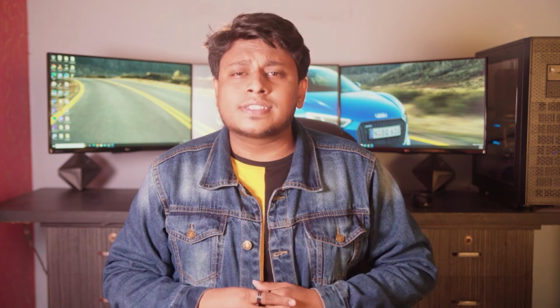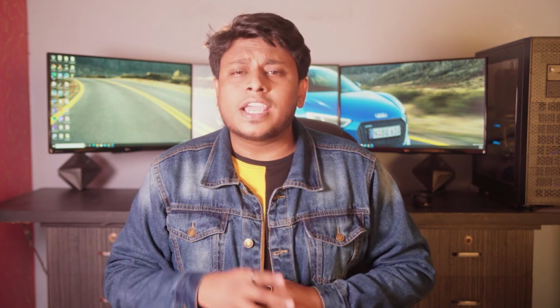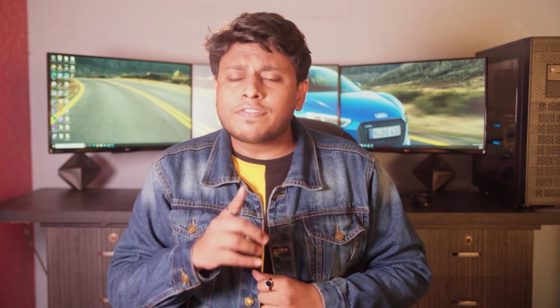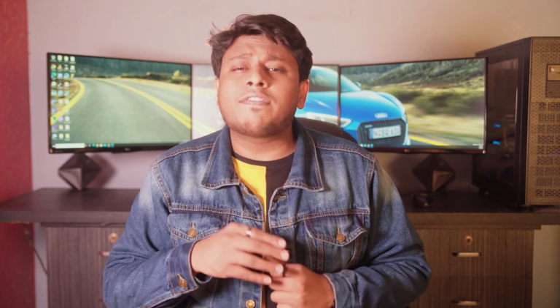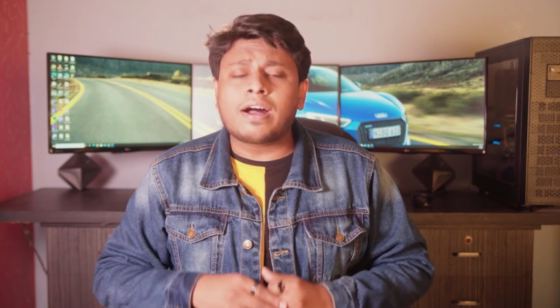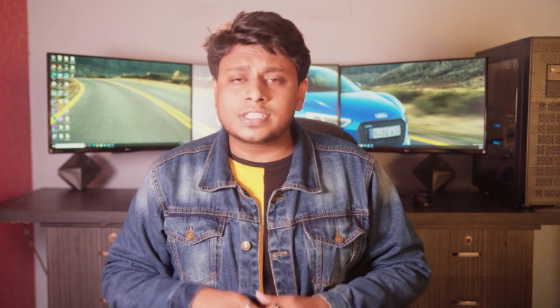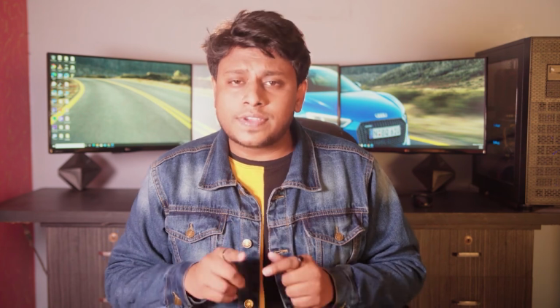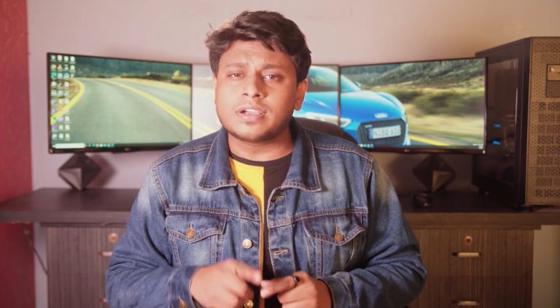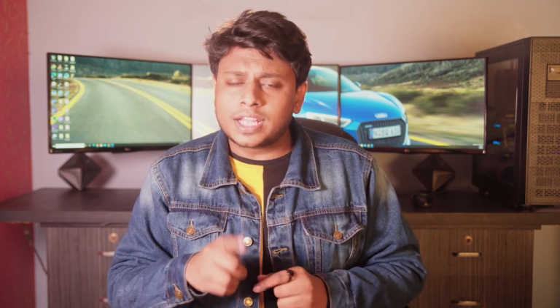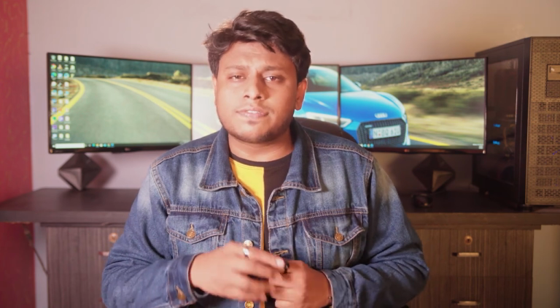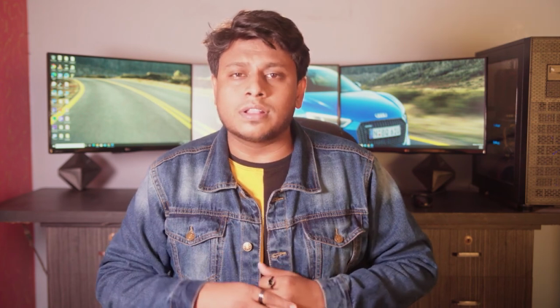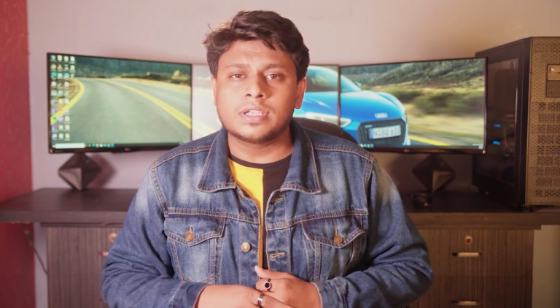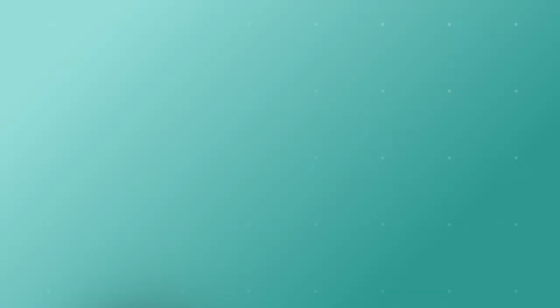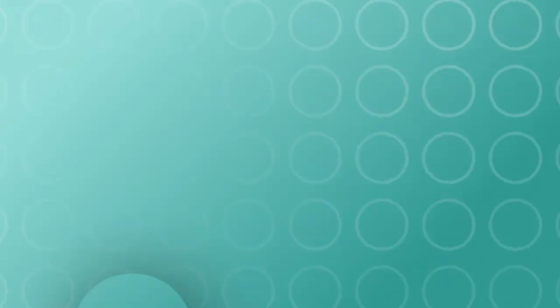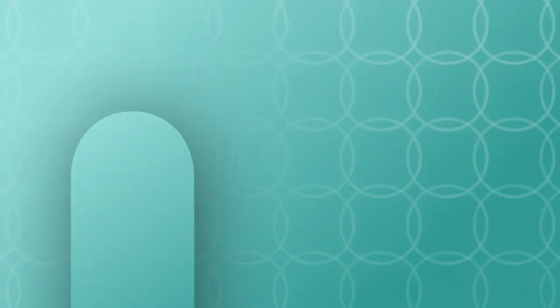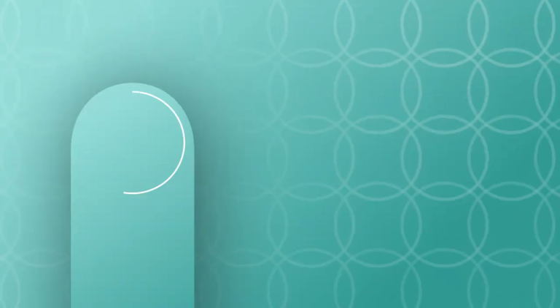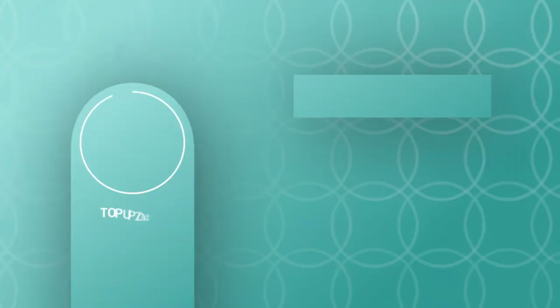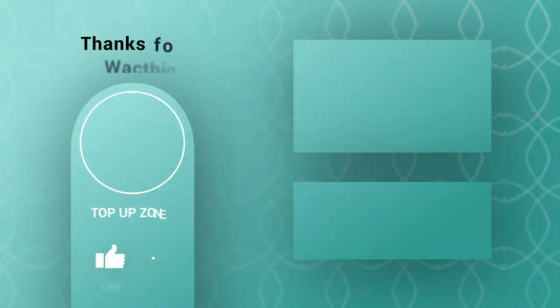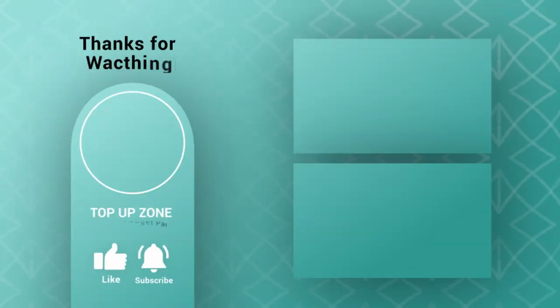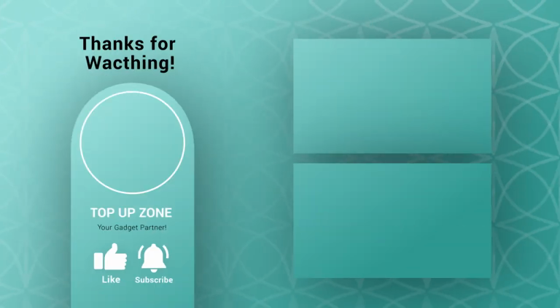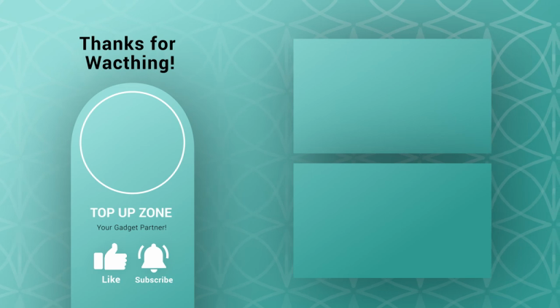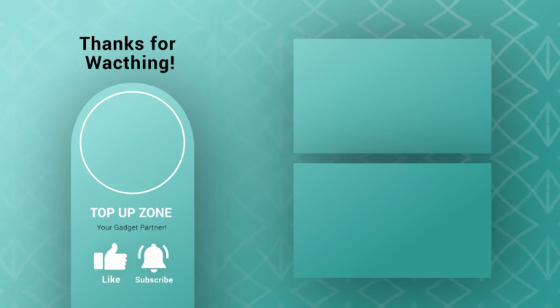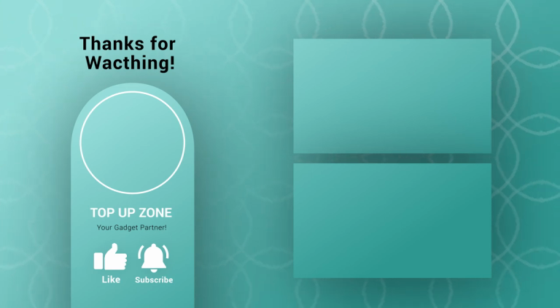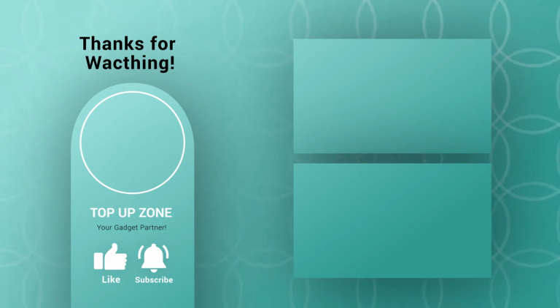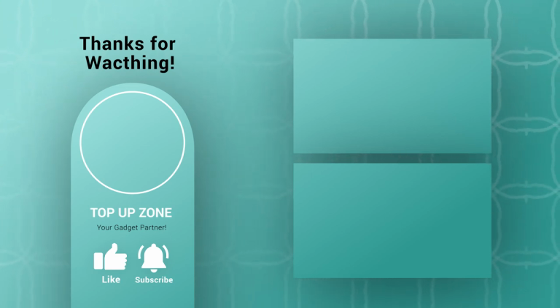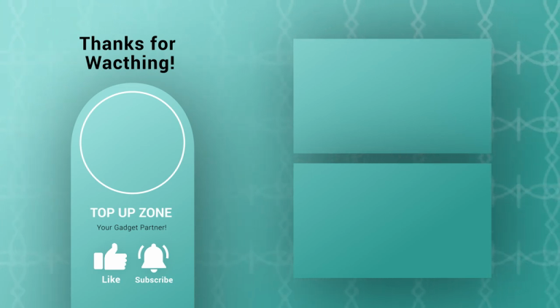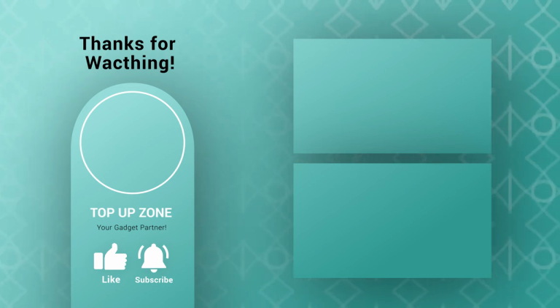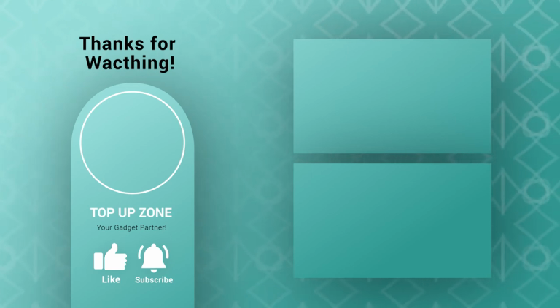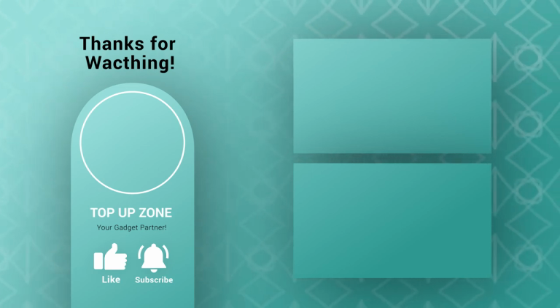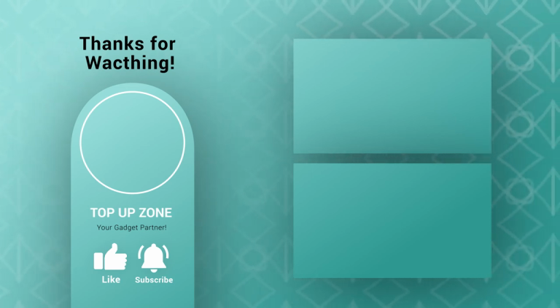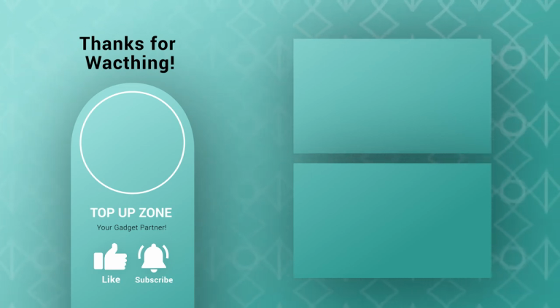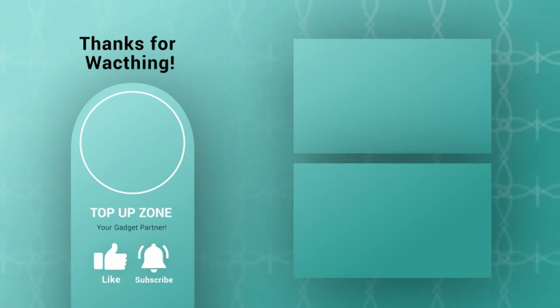If you have found this video helpful, subscribe to our channel if you want more videos like this in your feed.